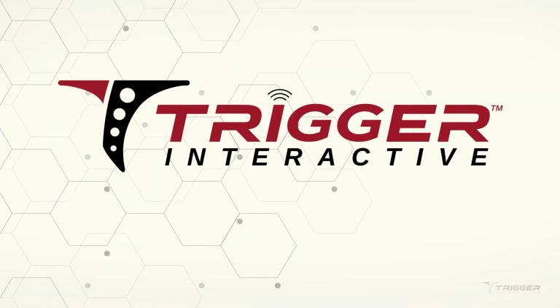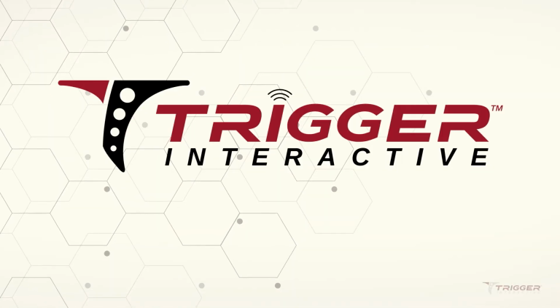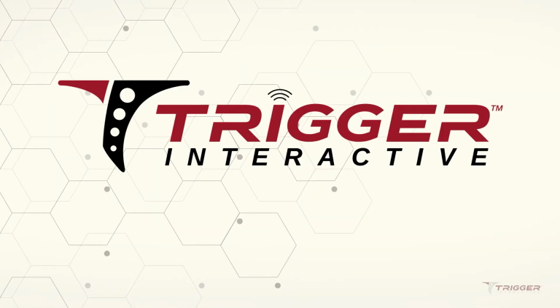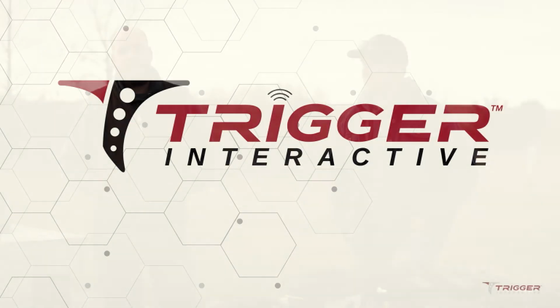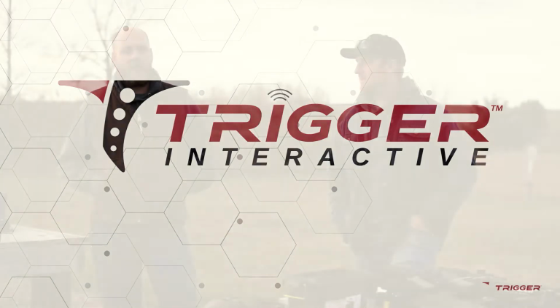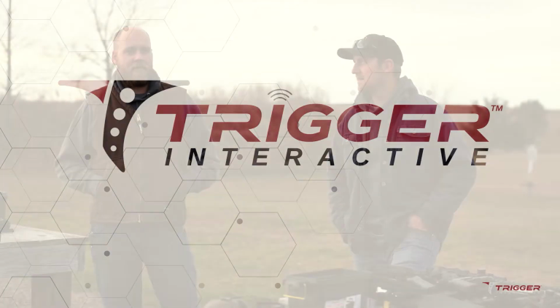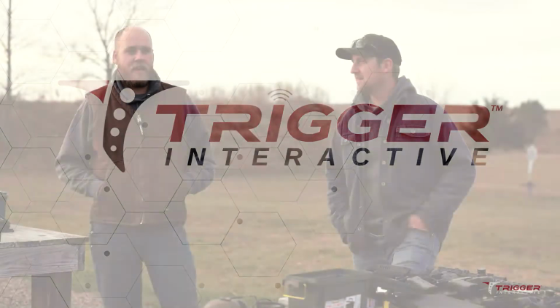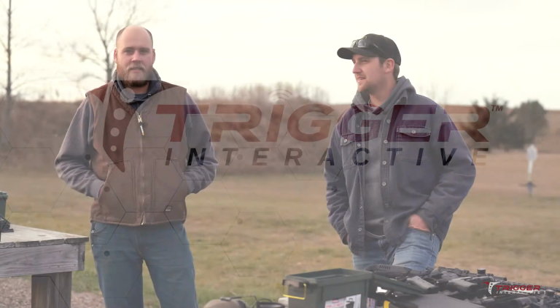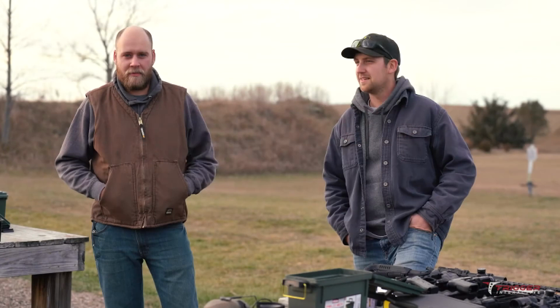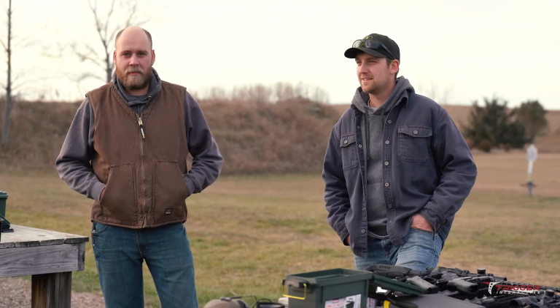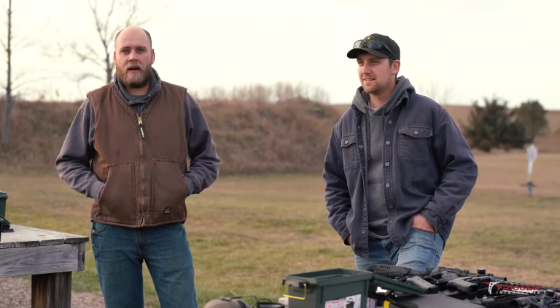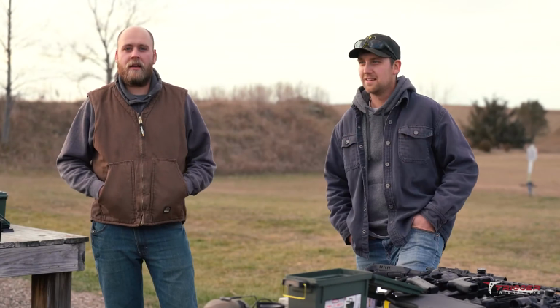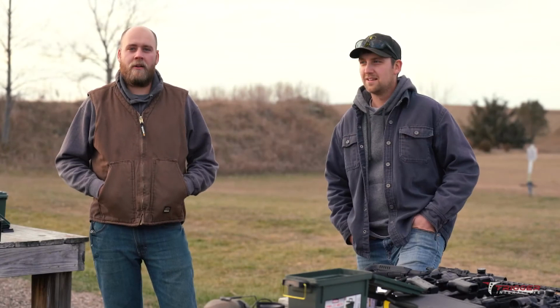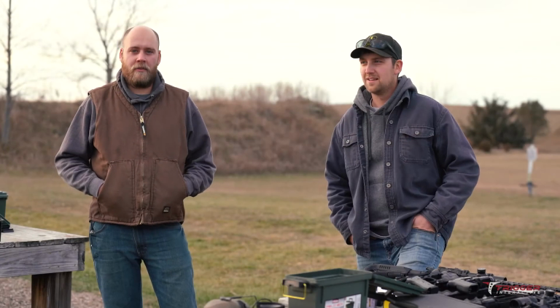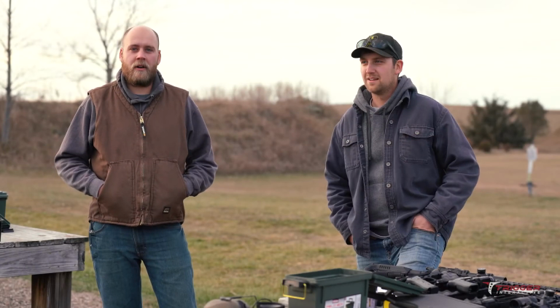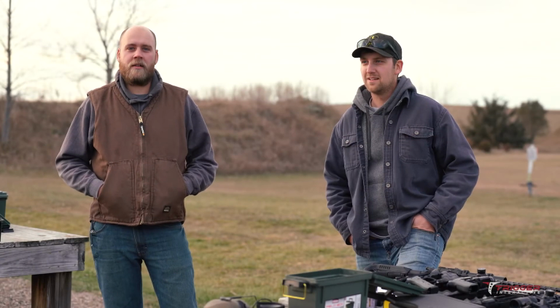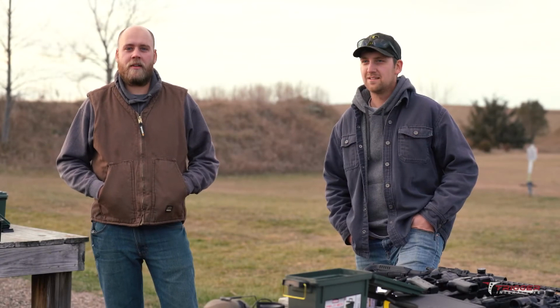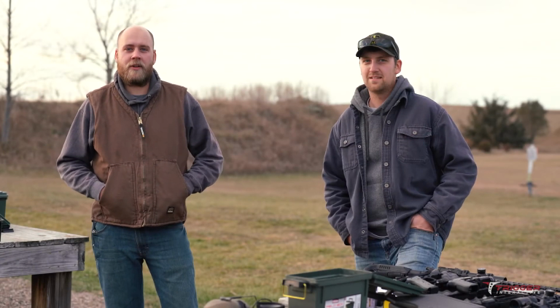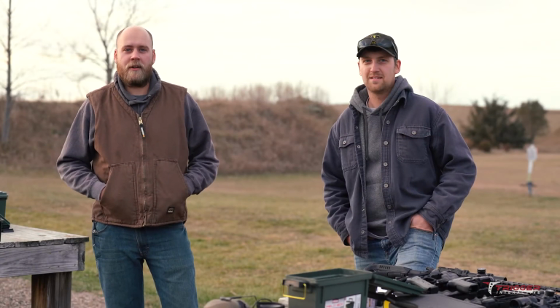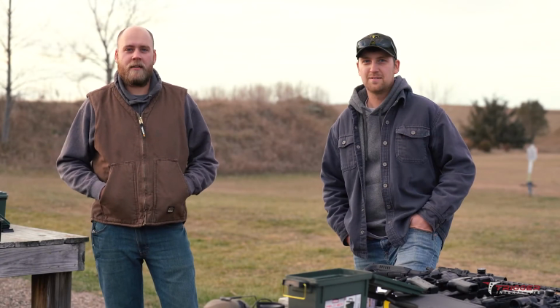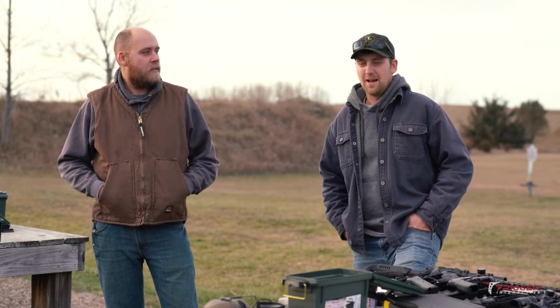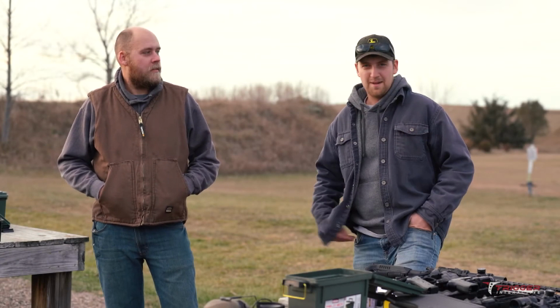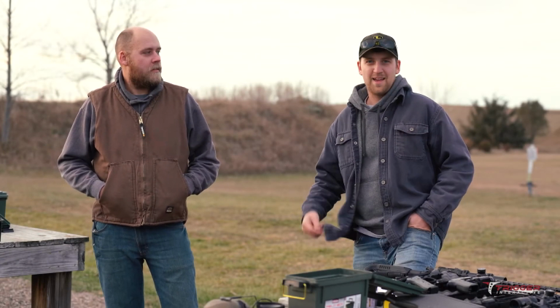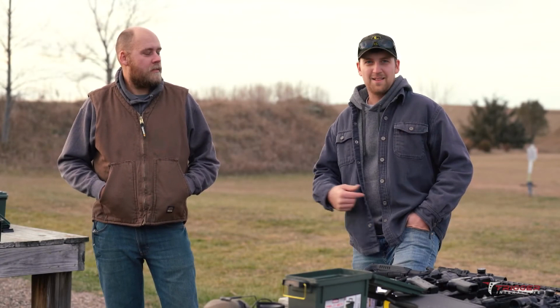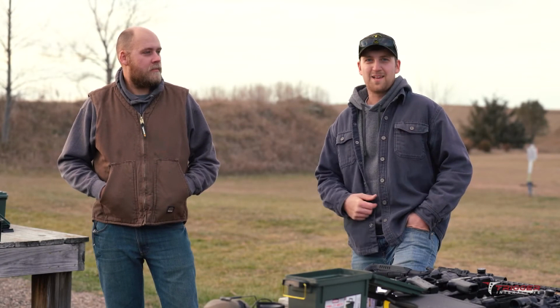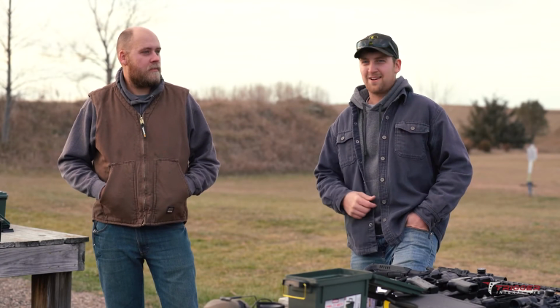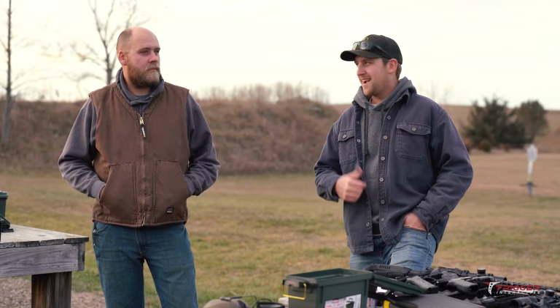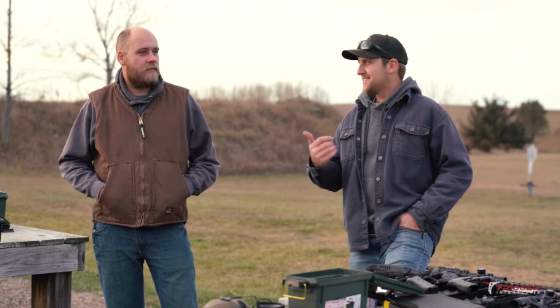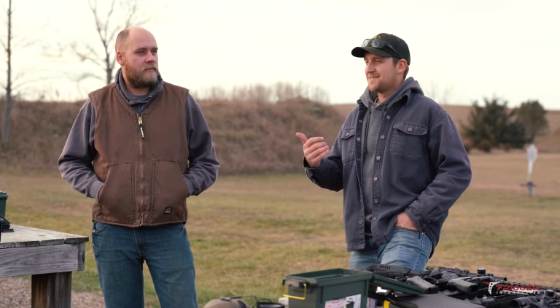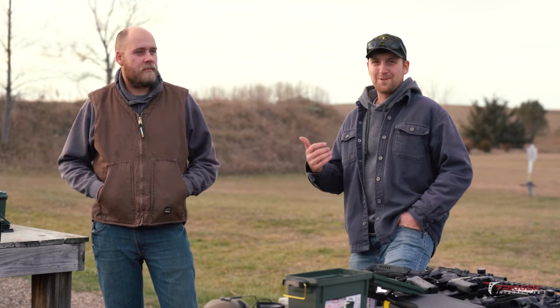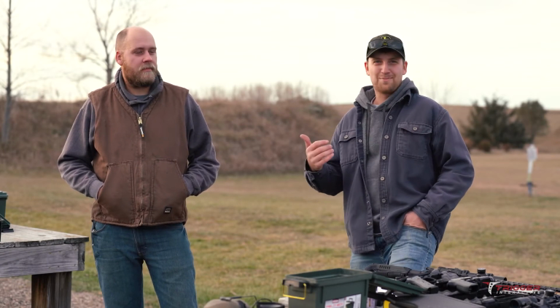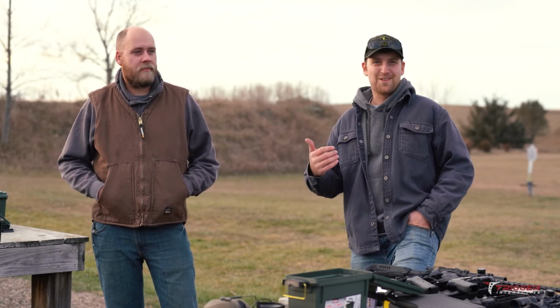I'm Nathan Zacharias. I'm from here in Volga, South Dakota. I'm Caleb Zacharias, so we're brothers.